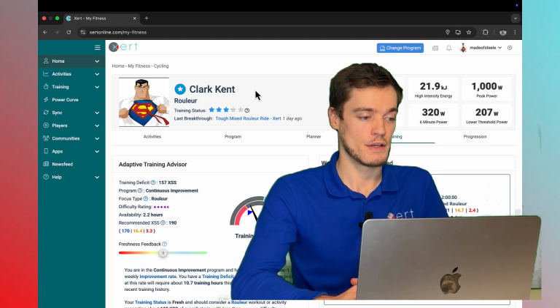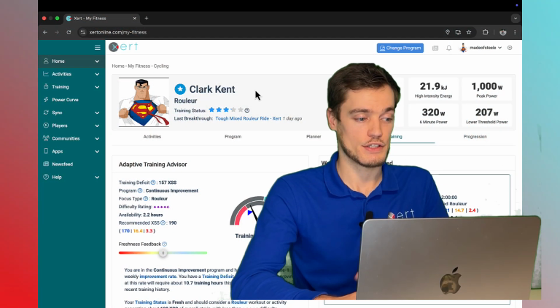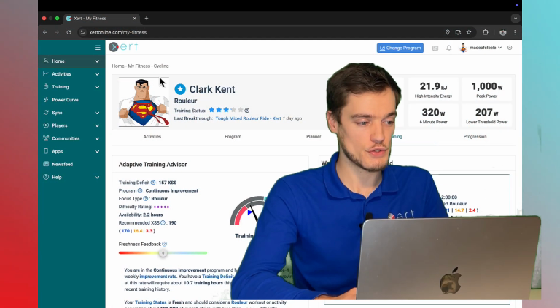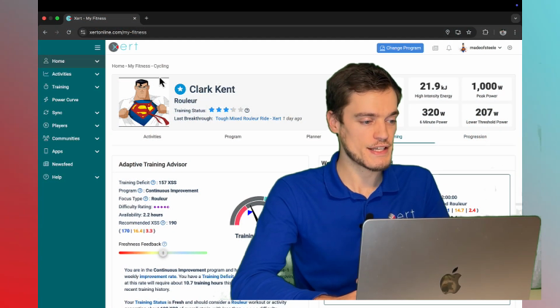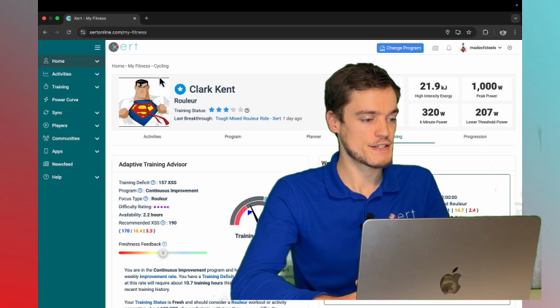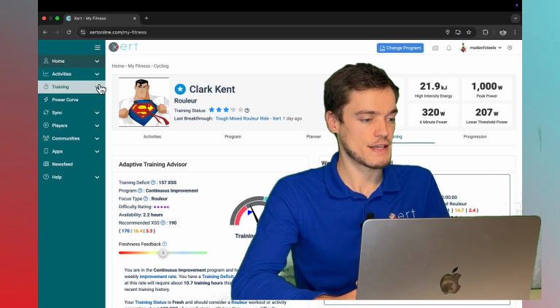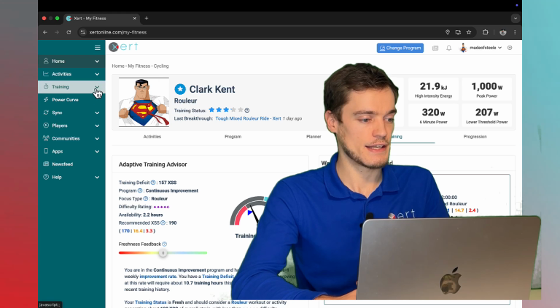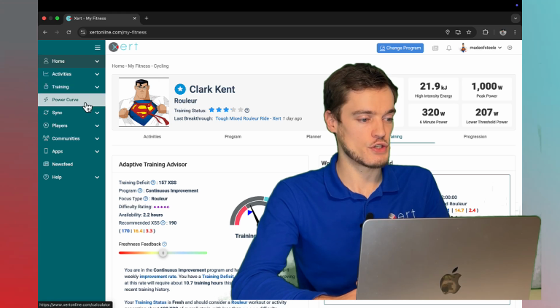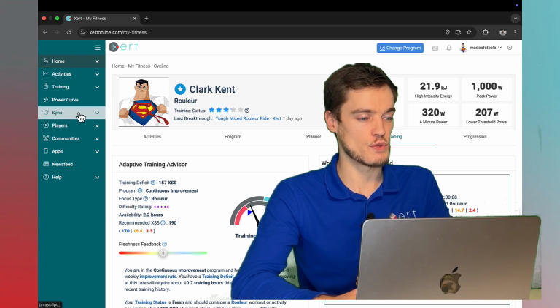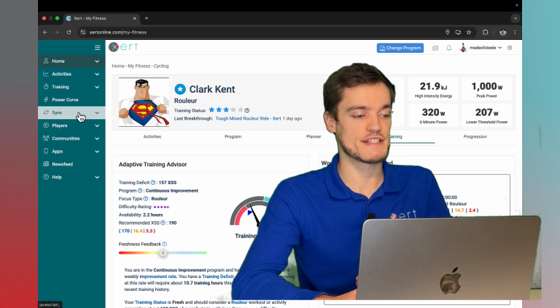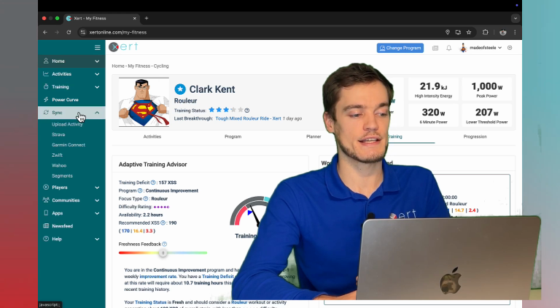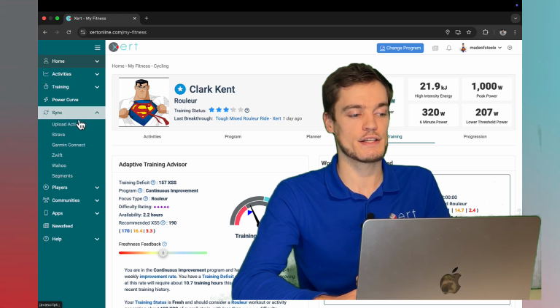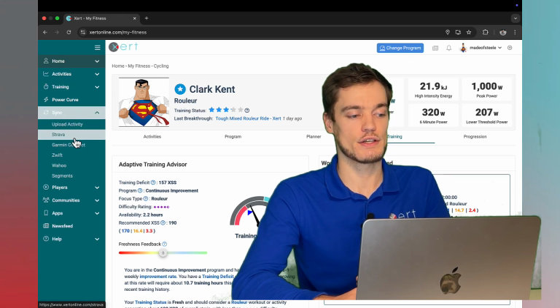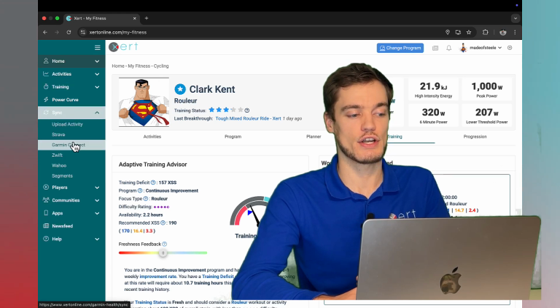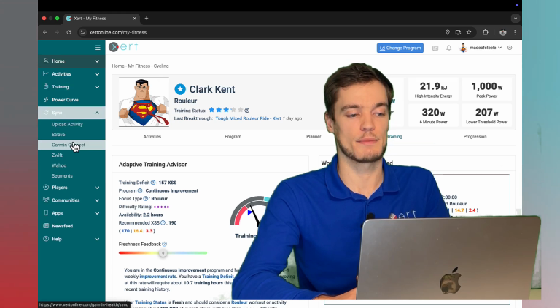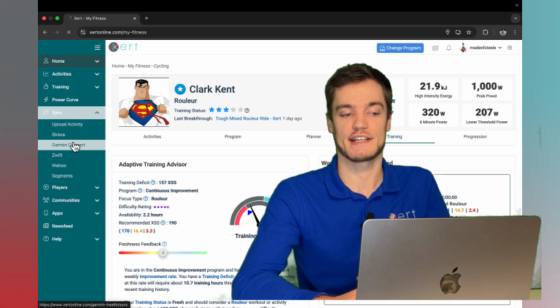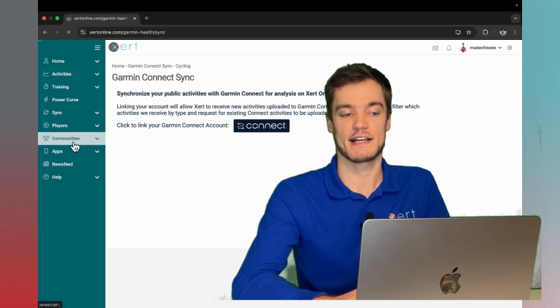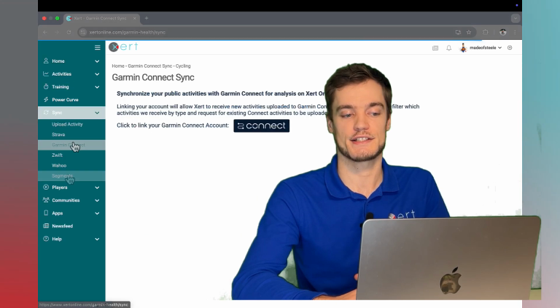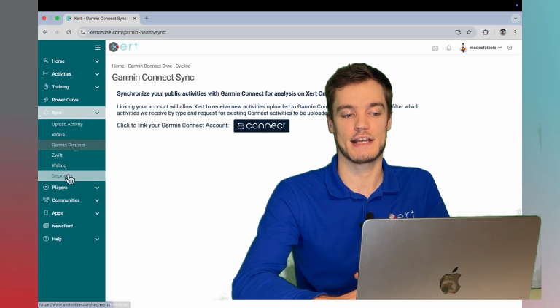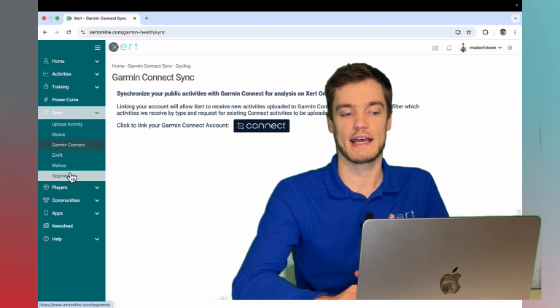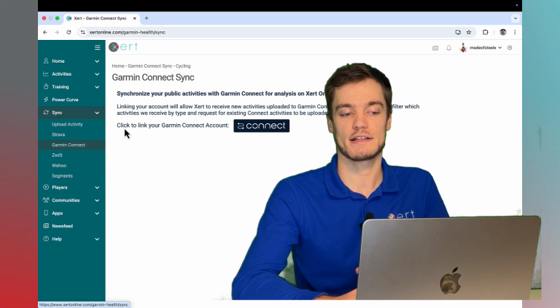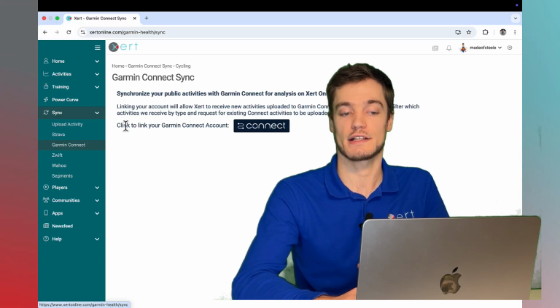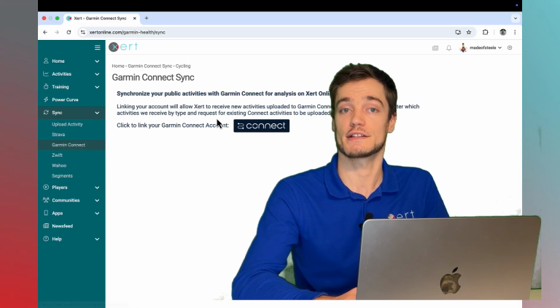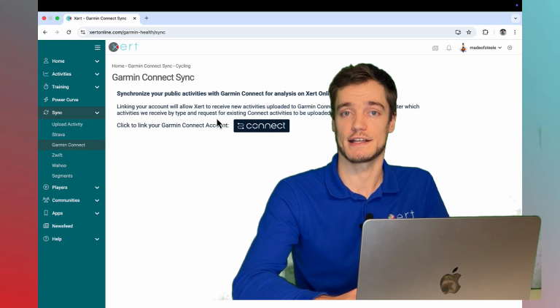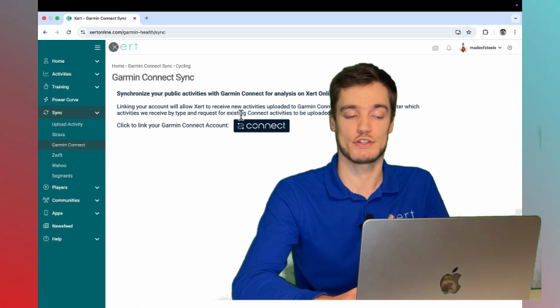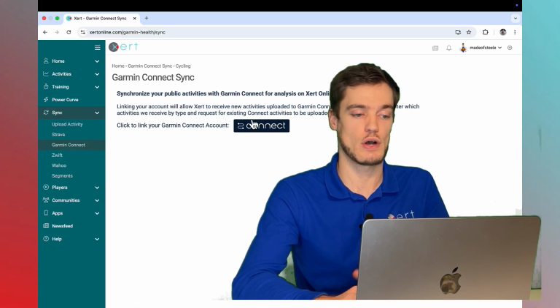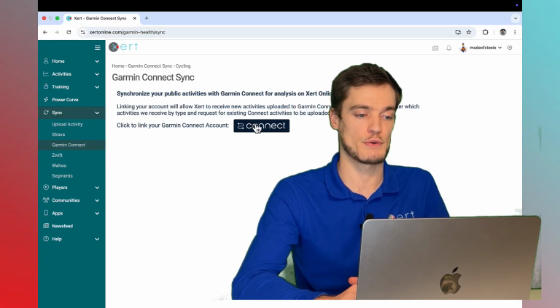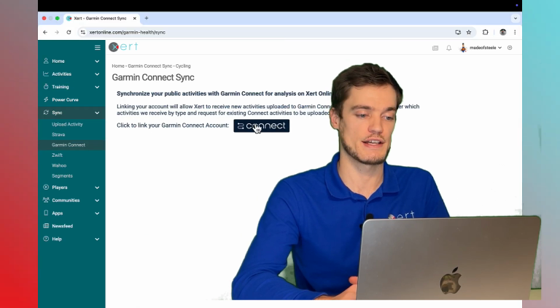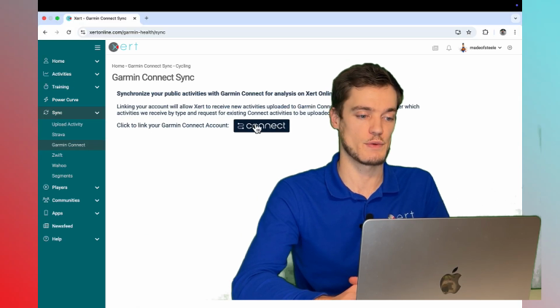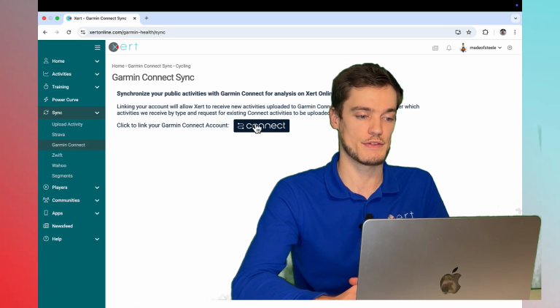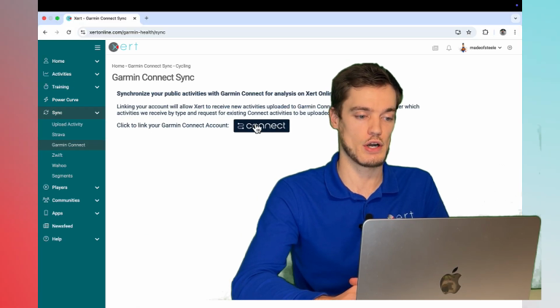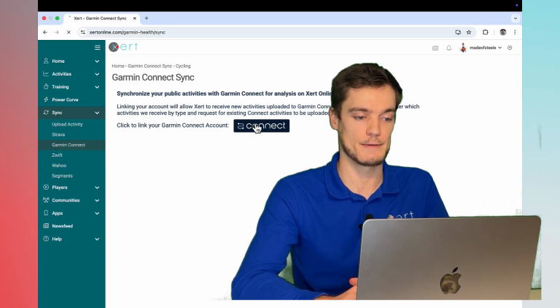To do this, head to Sync, Garmin Connect, and click the link to authorize with Garmin.